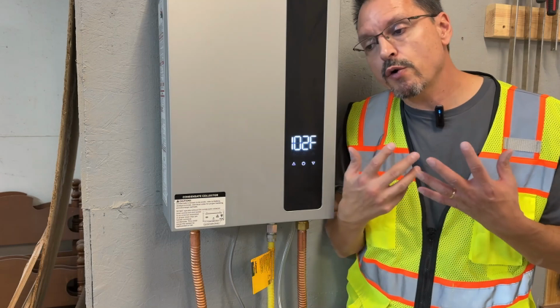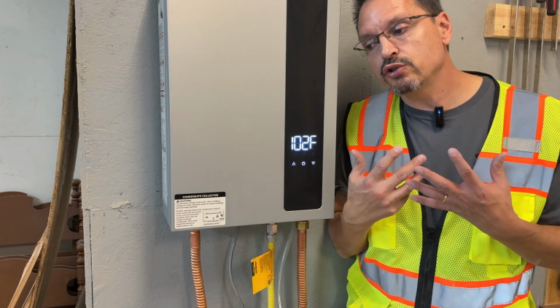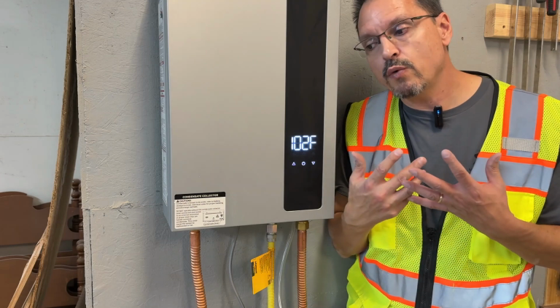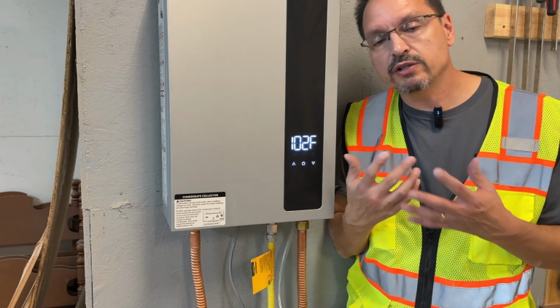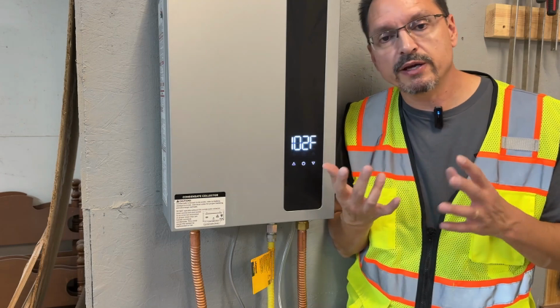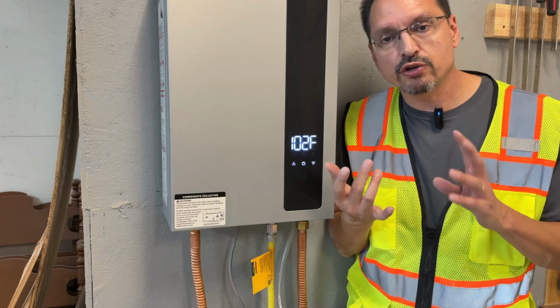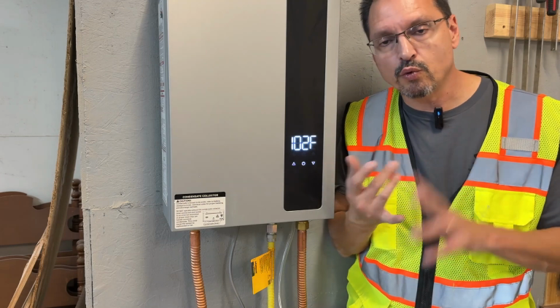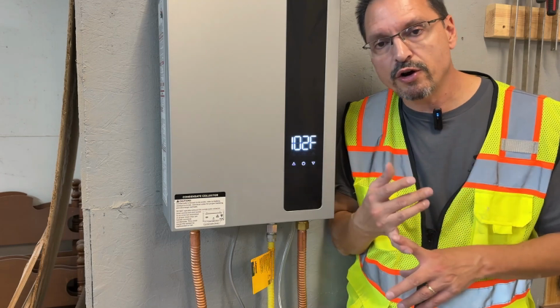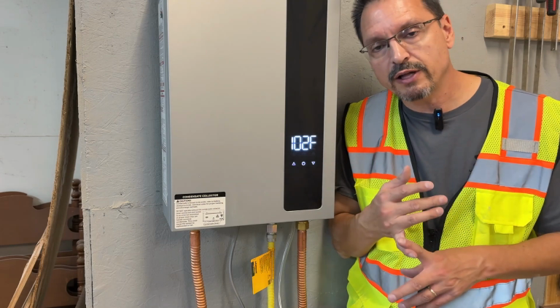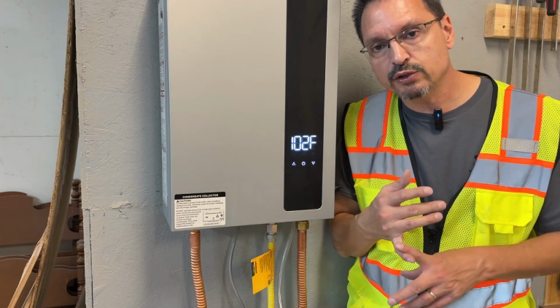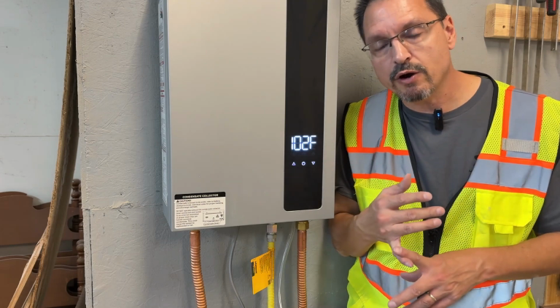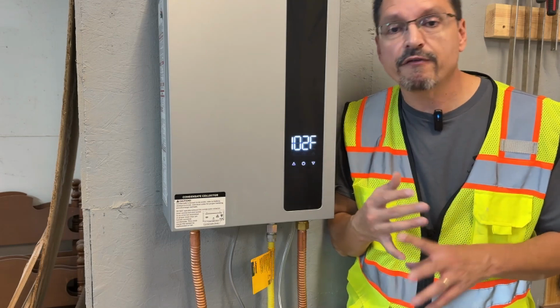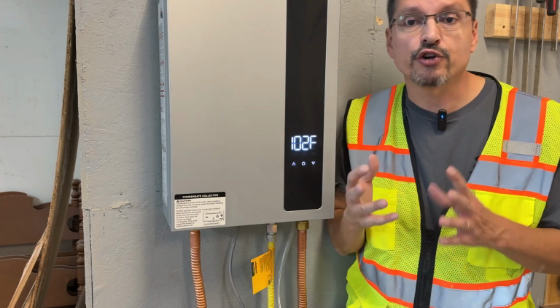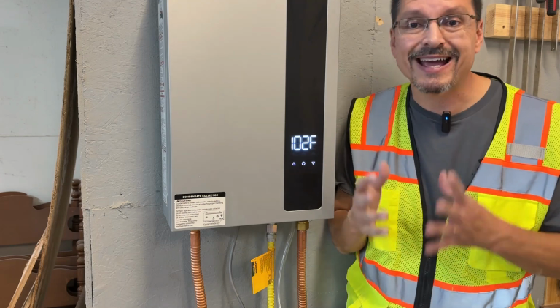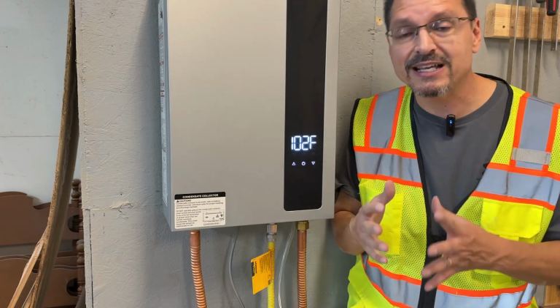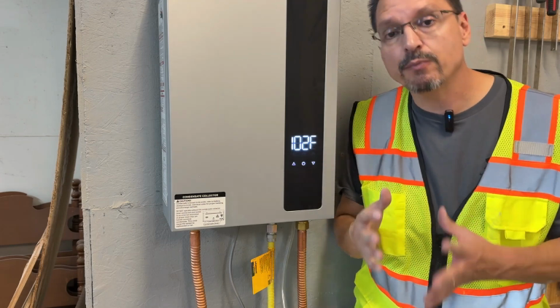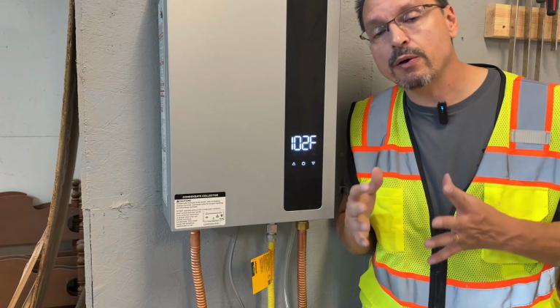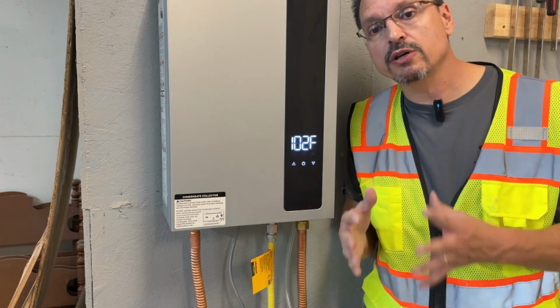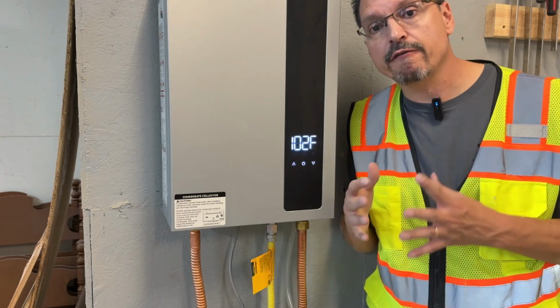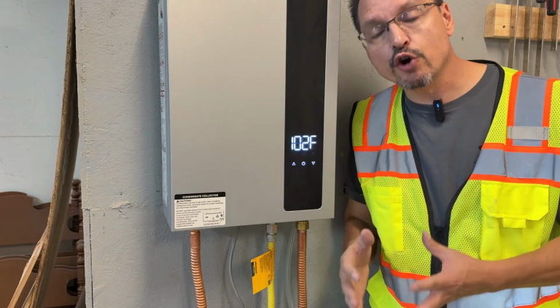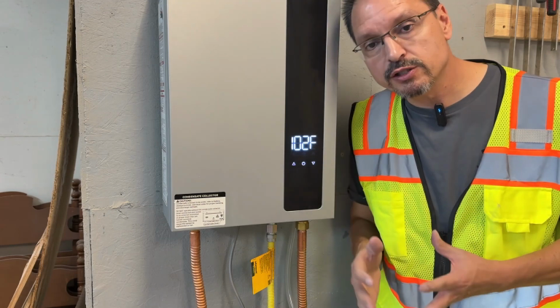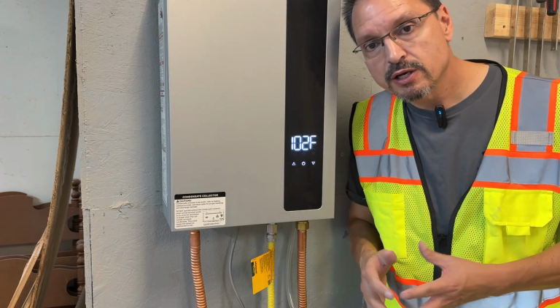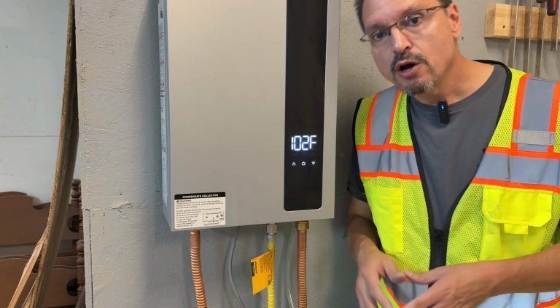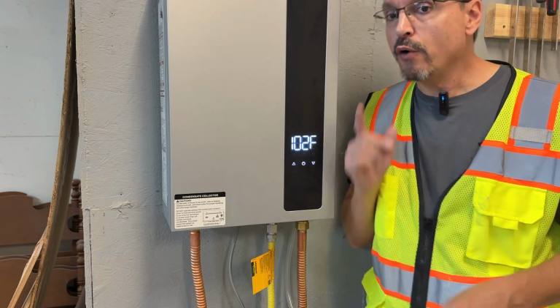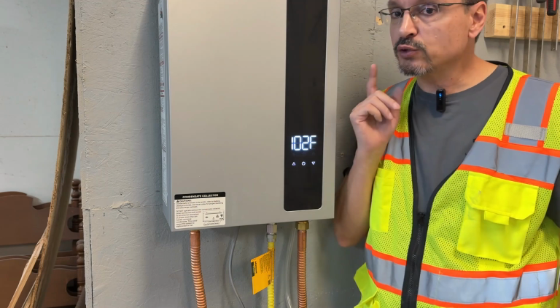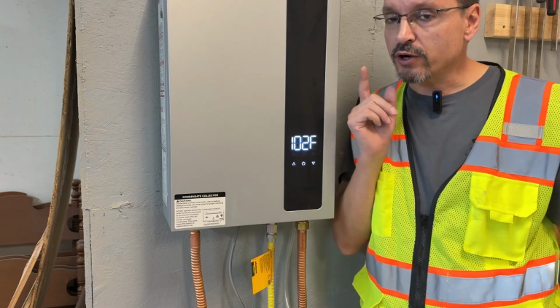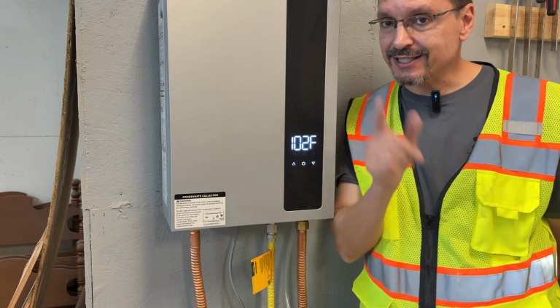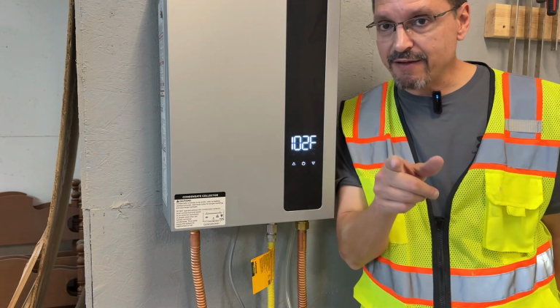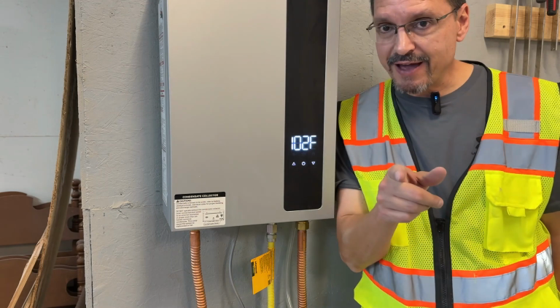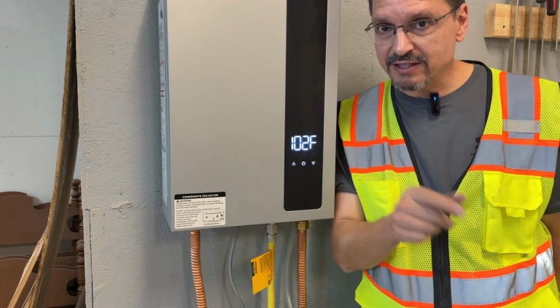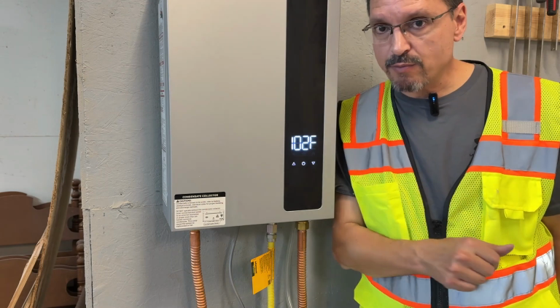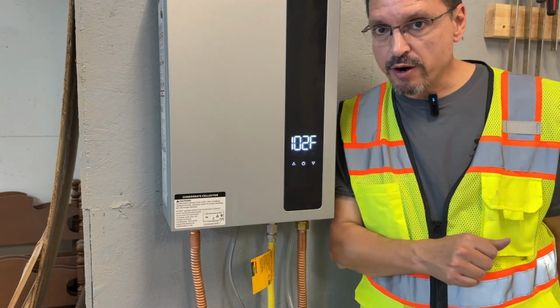When installing a new water heater, you're going to want to make sure your water lines were off and your gas supply was off first. Always work safe and smart.